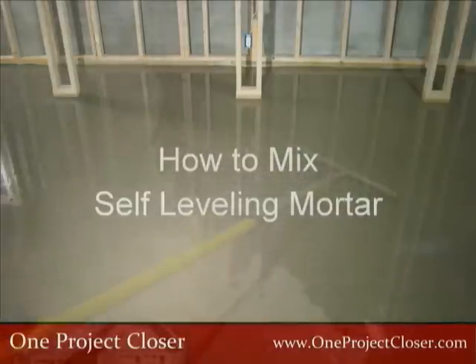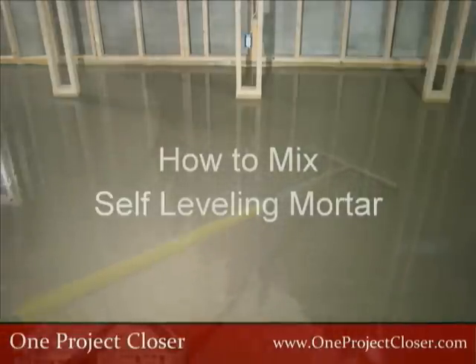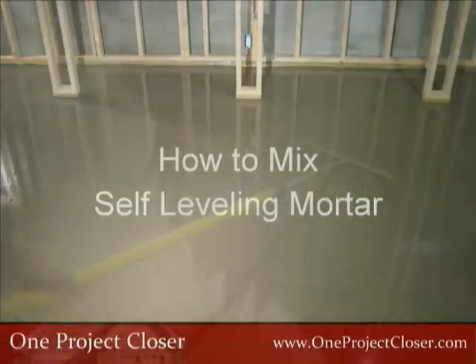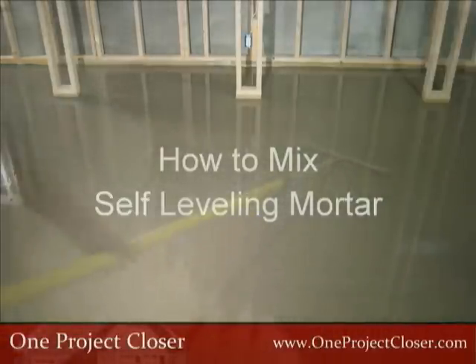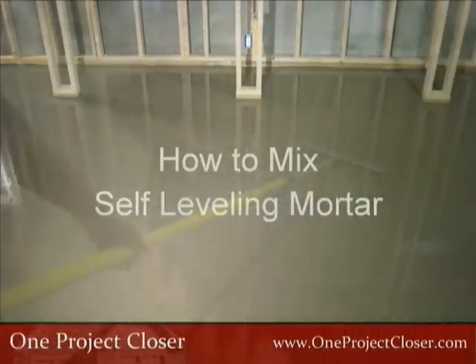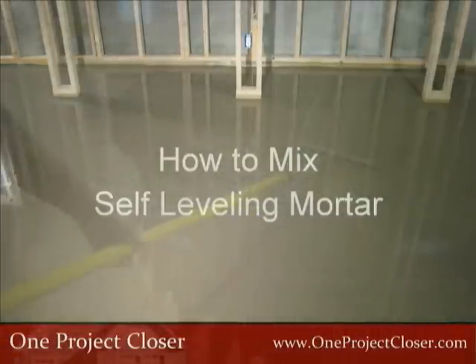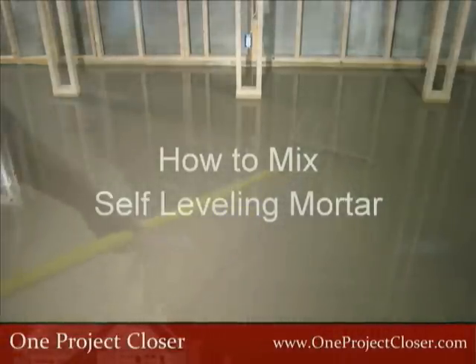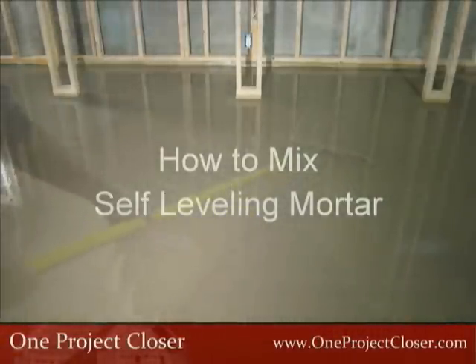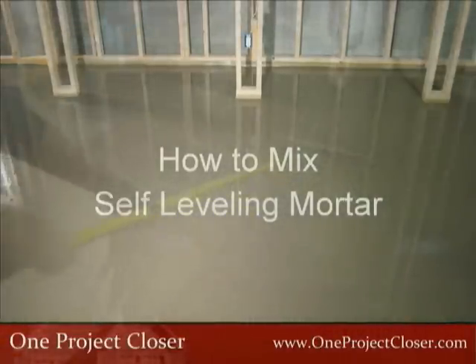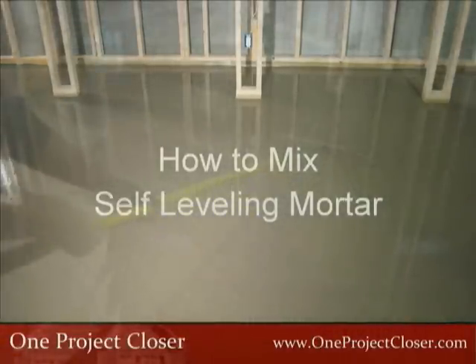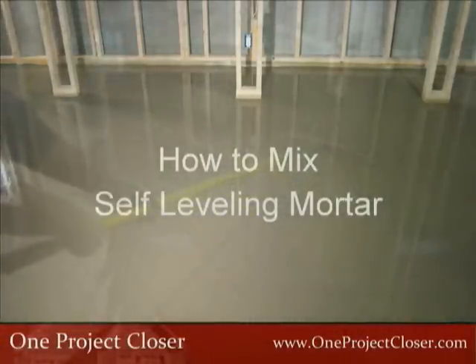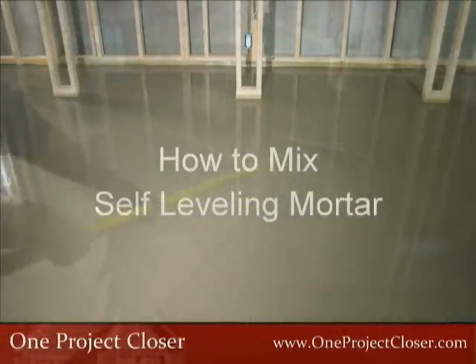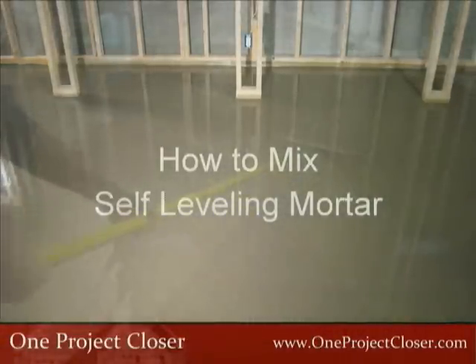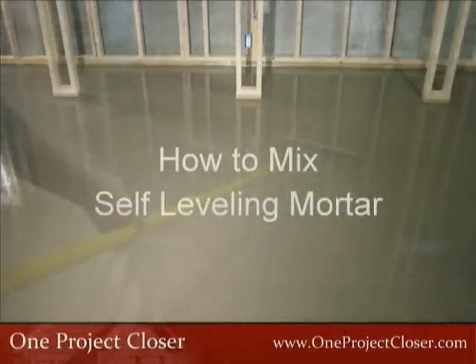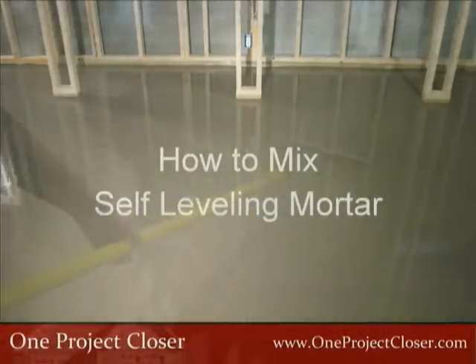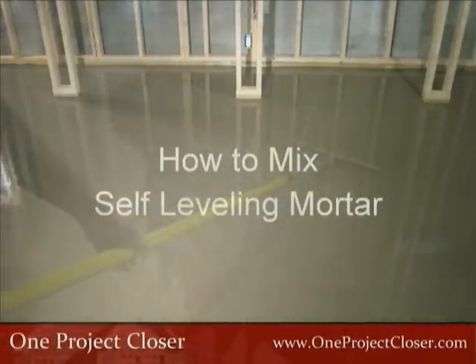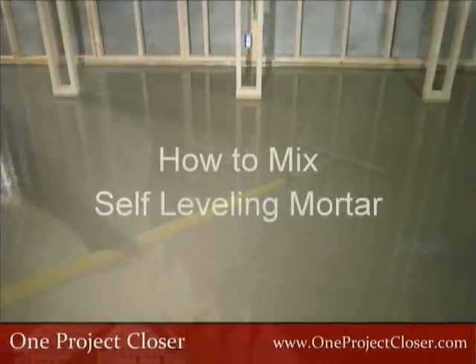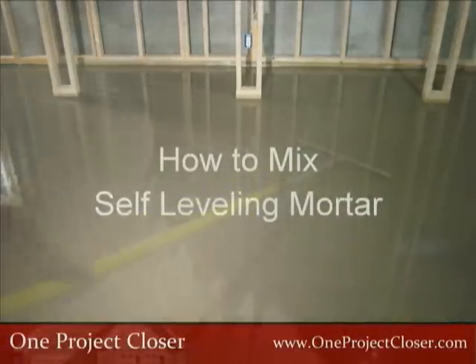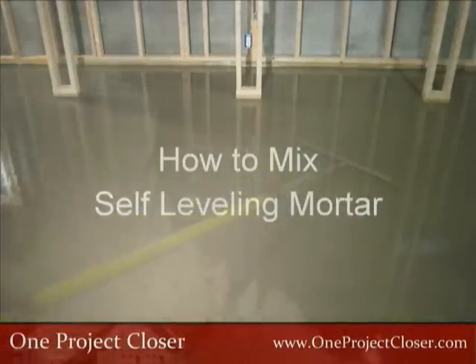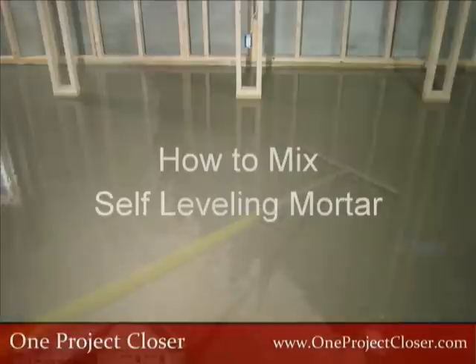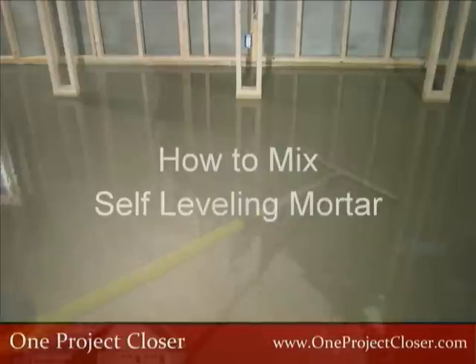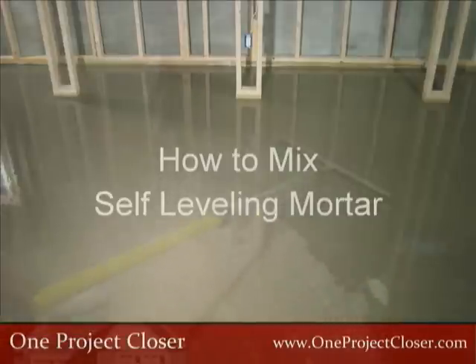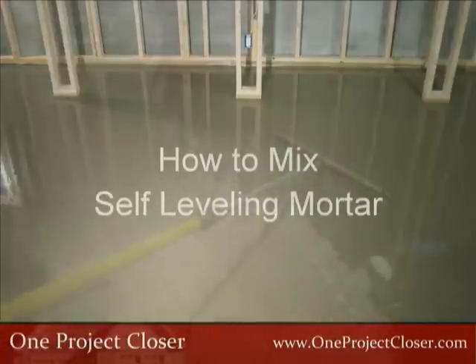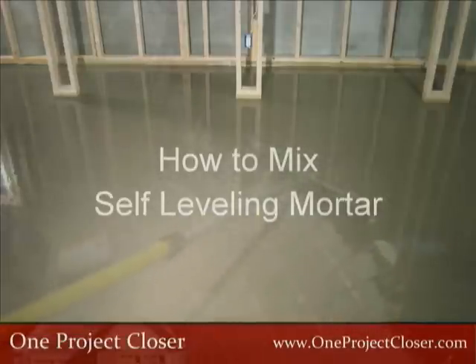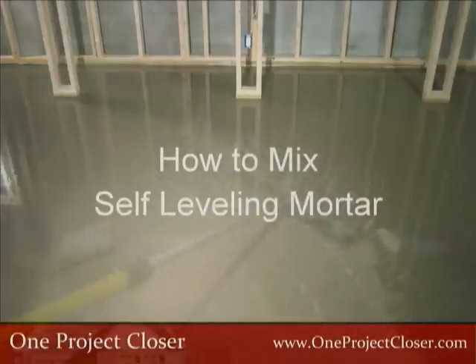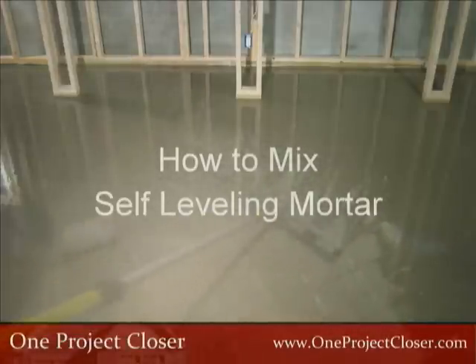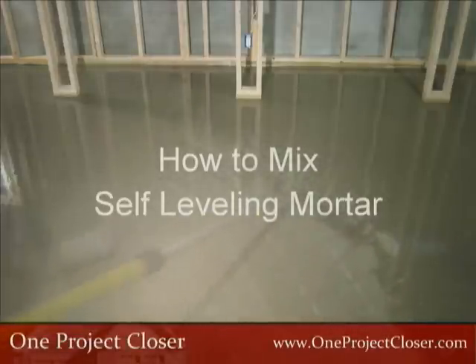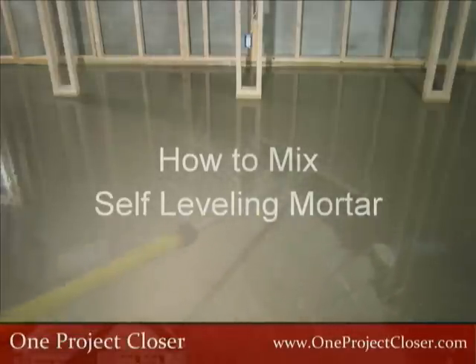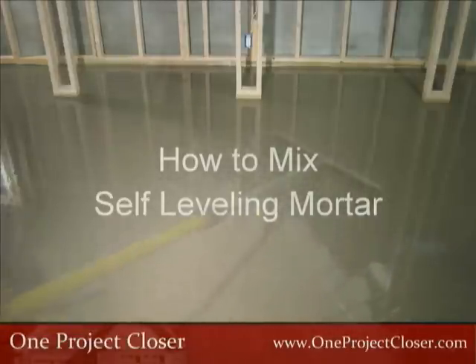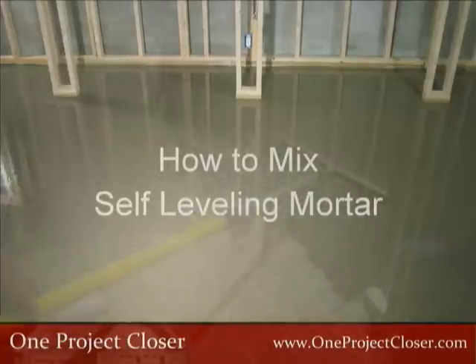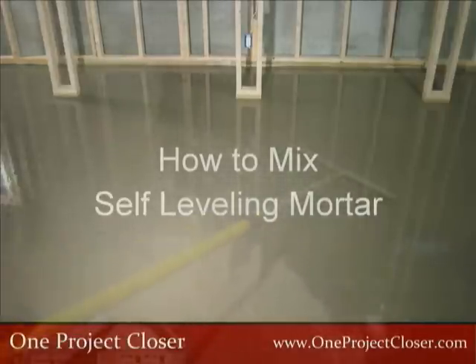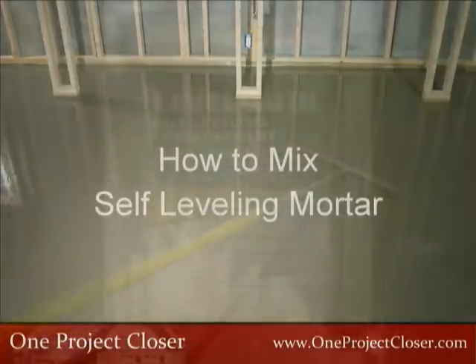This video is about mixing the mortar. You'll have to tune back in to learn how to pour, spread, and feather edge the mortar to obtain a perfectly level surface.